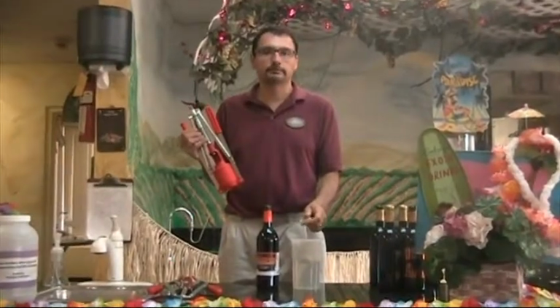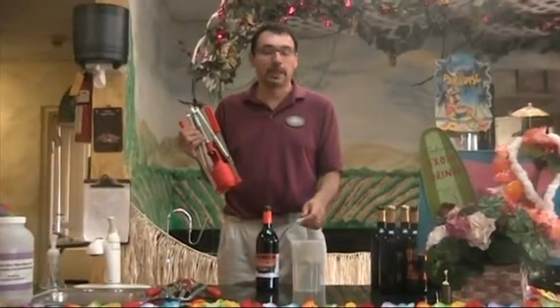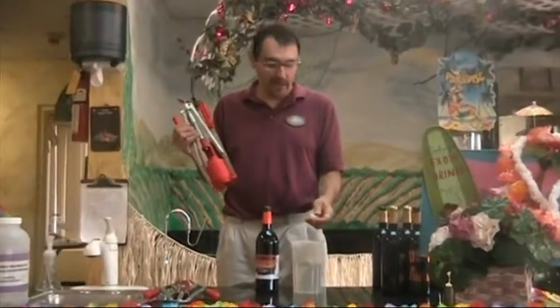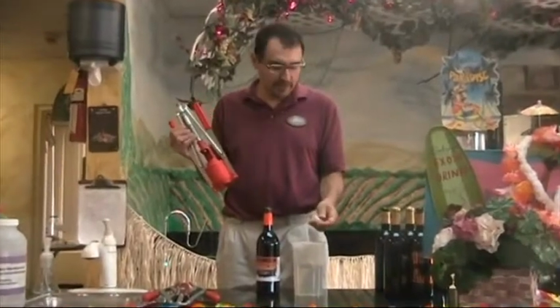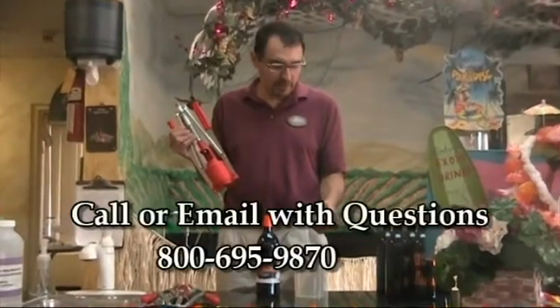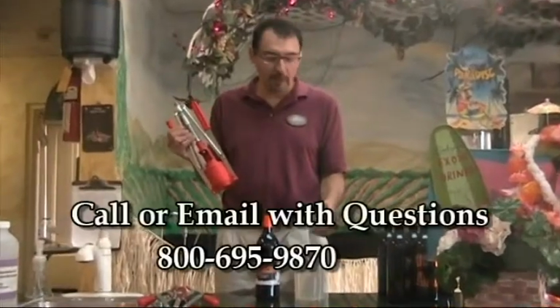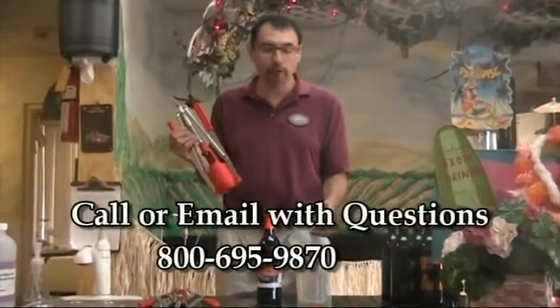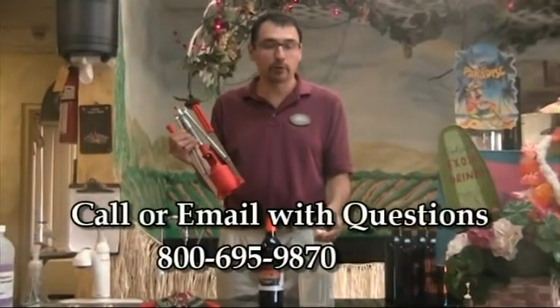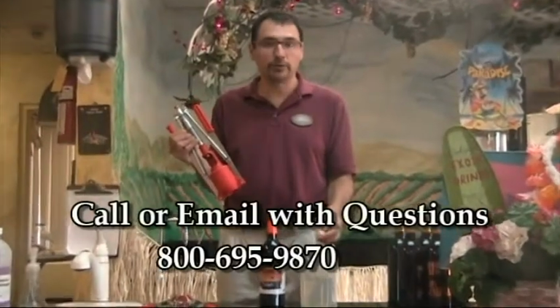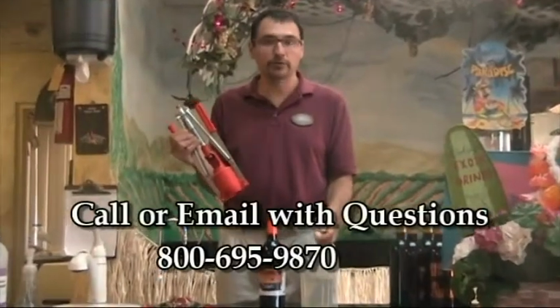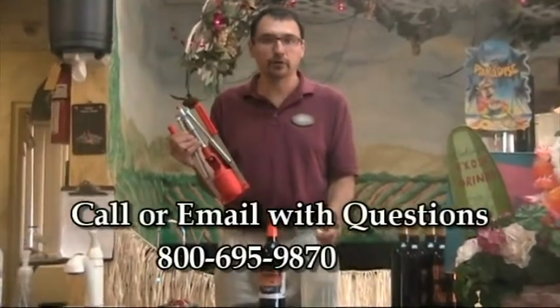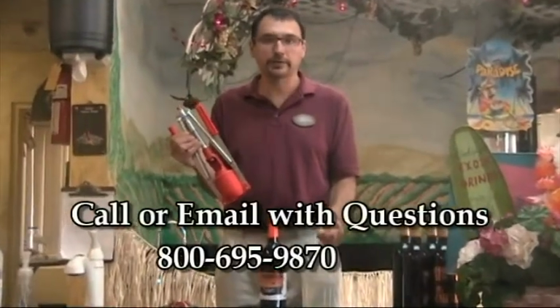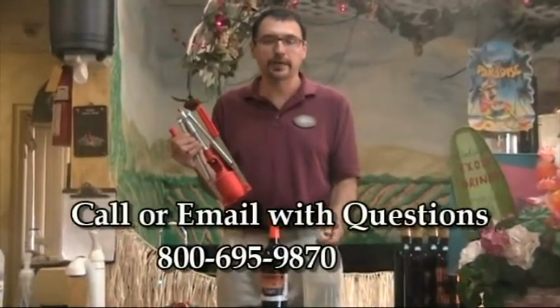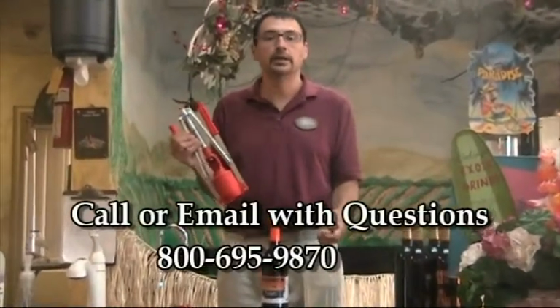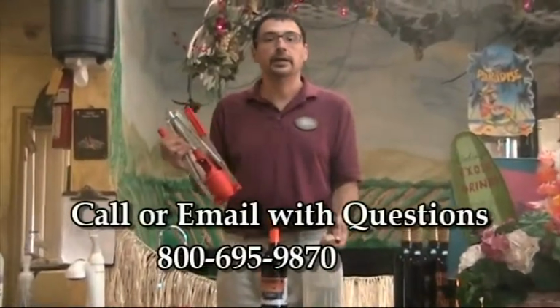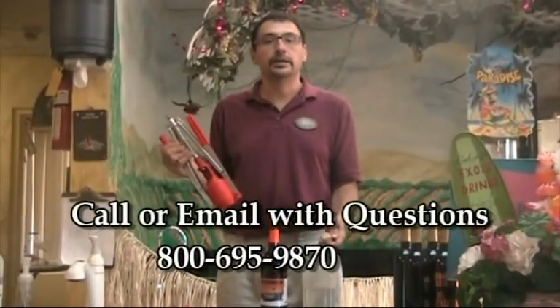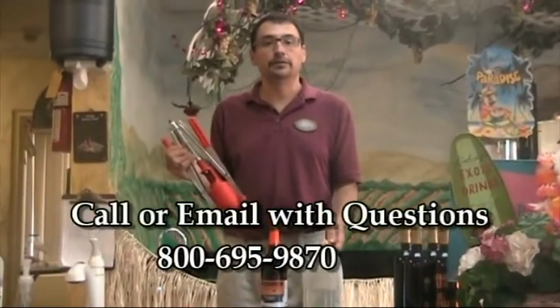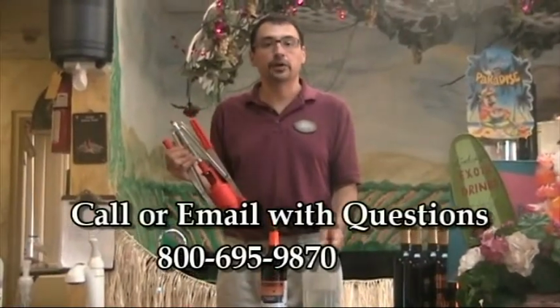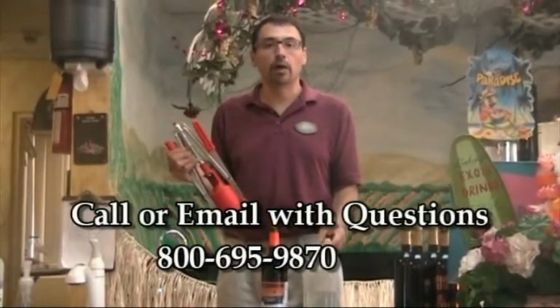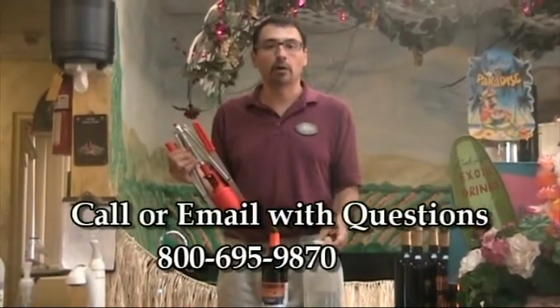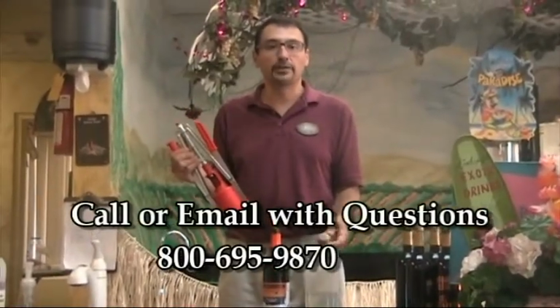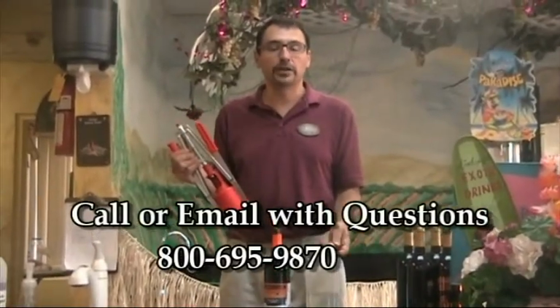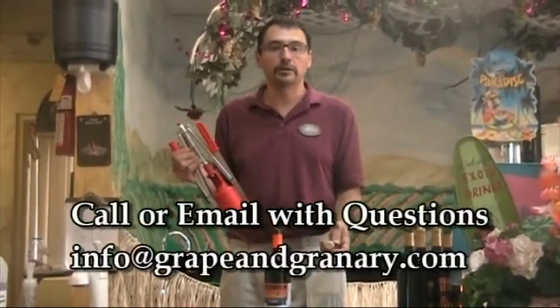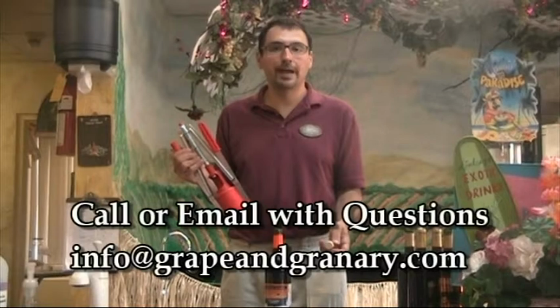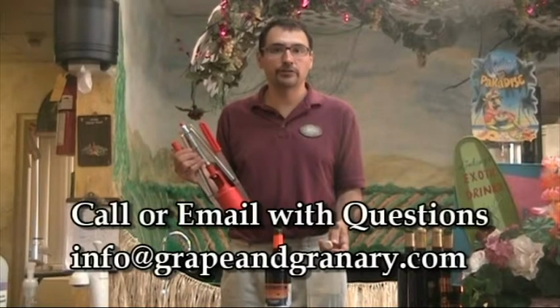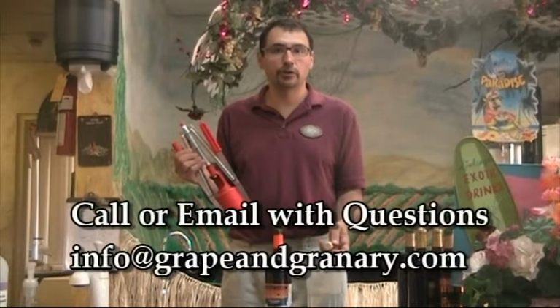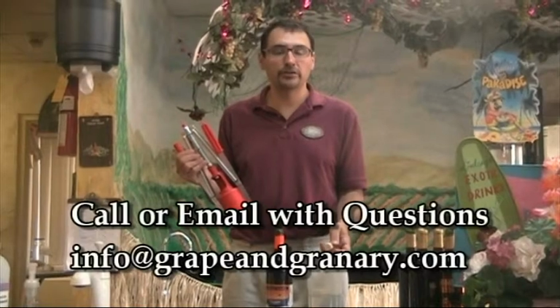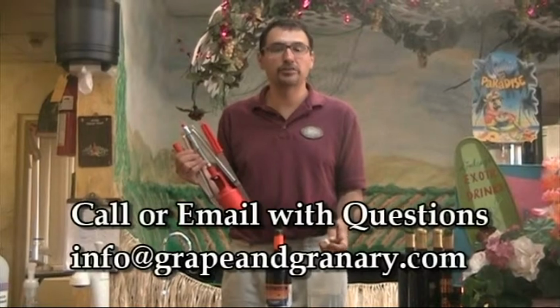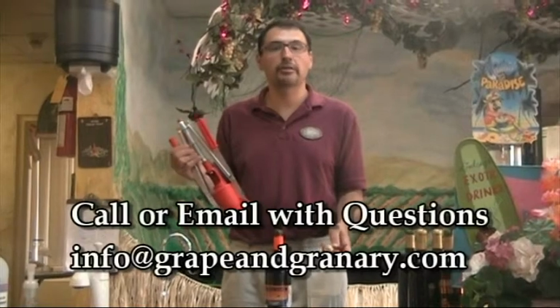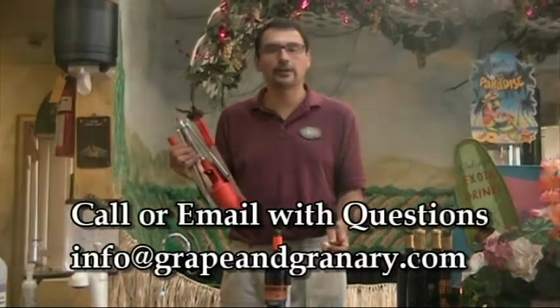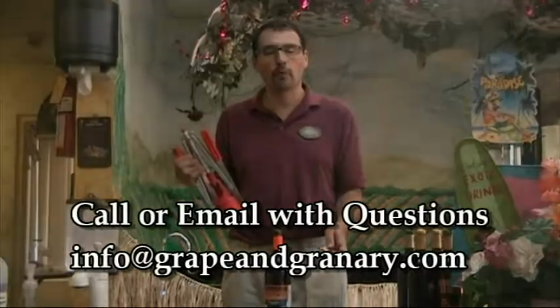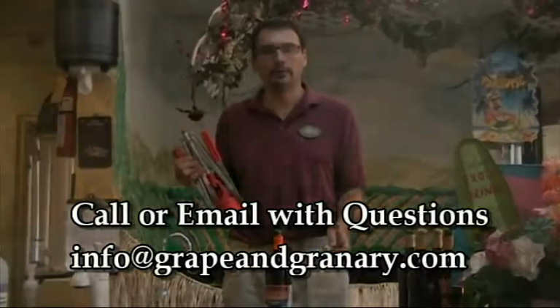If you have any problems or any questions, don't hesitate — give us a call. We're always here to answer your questions. Thanks for watching.